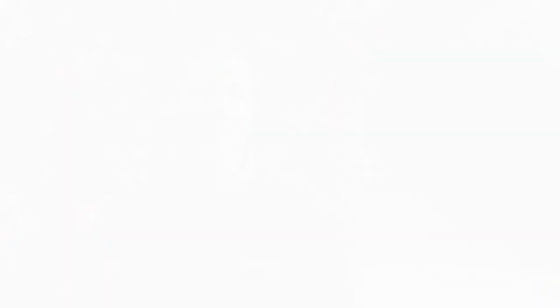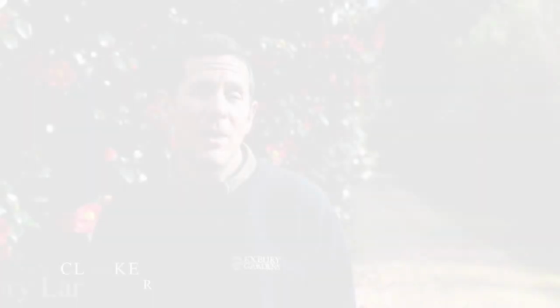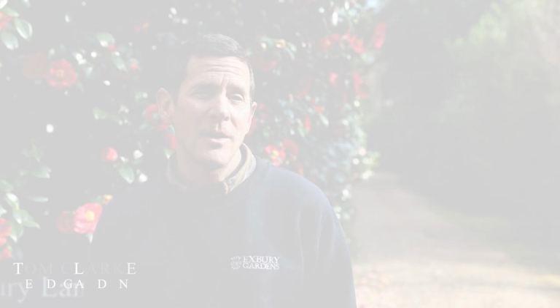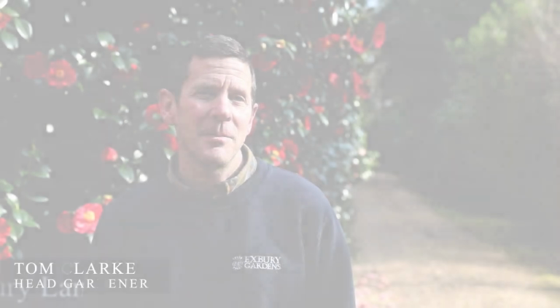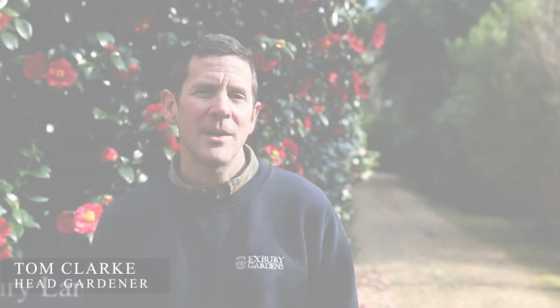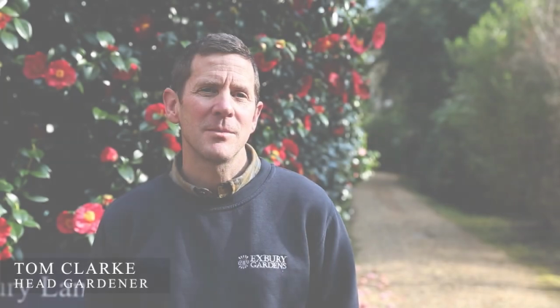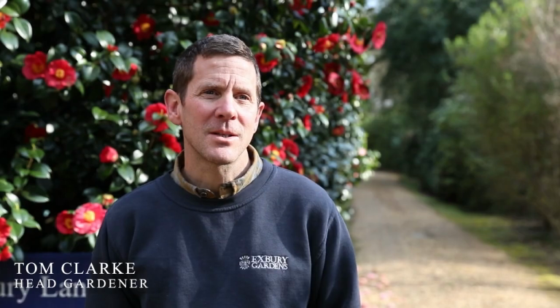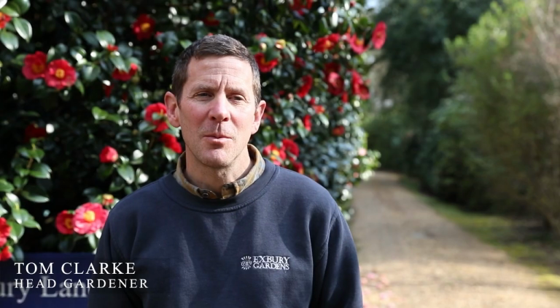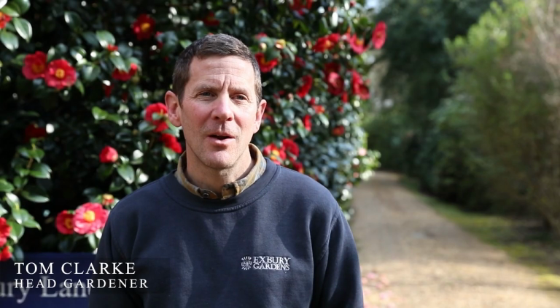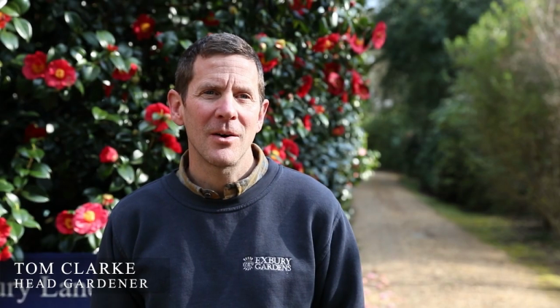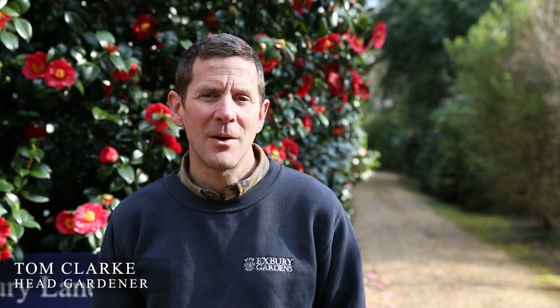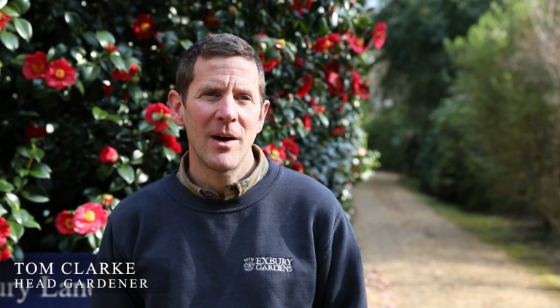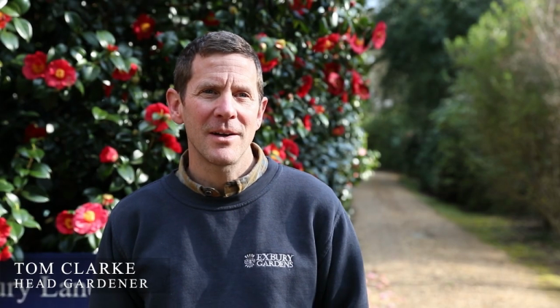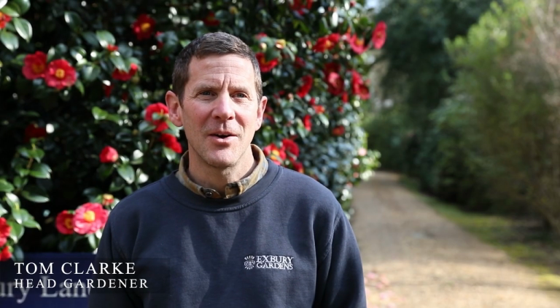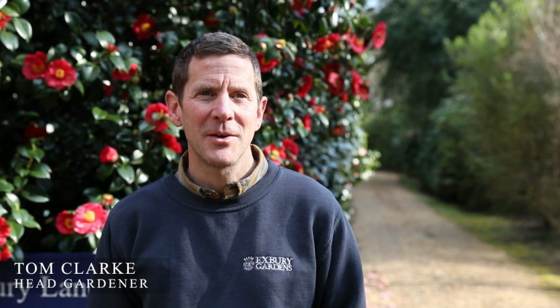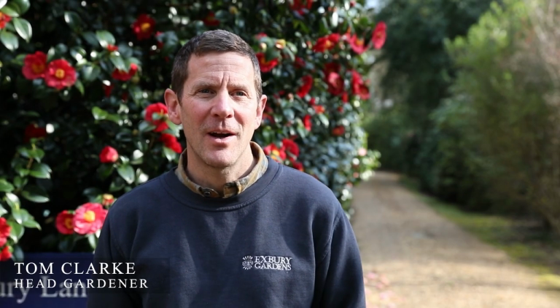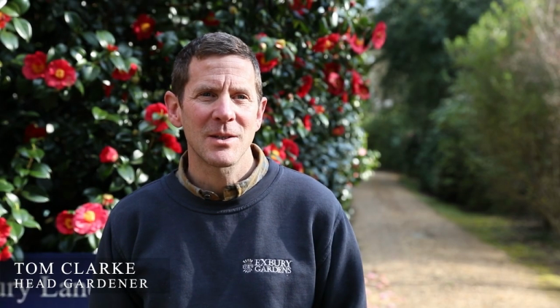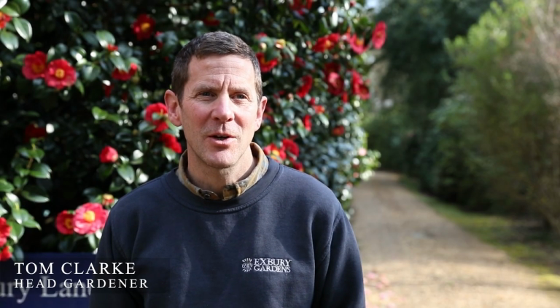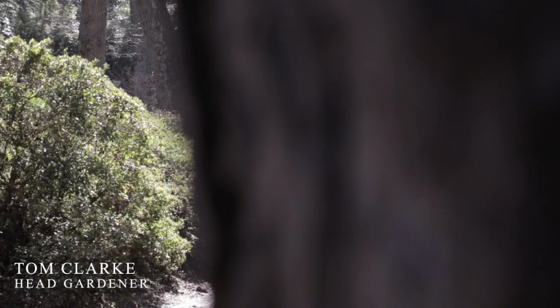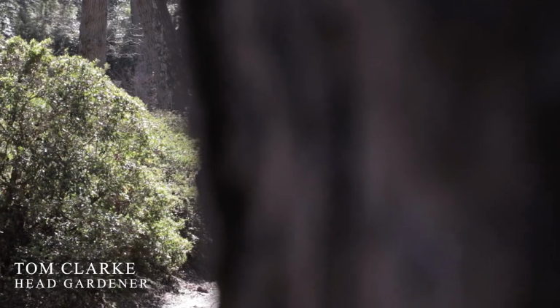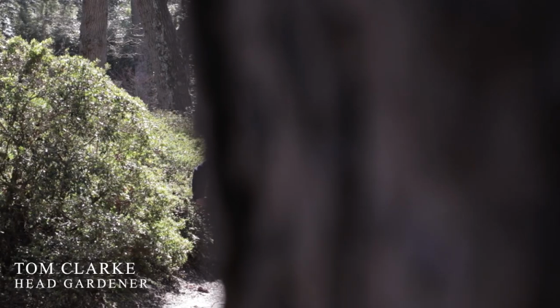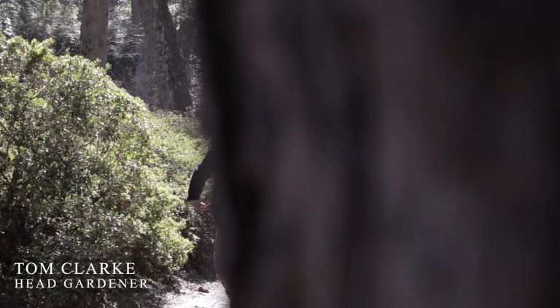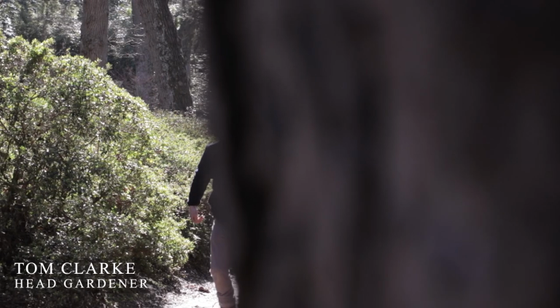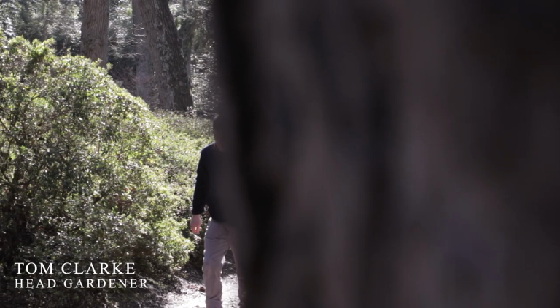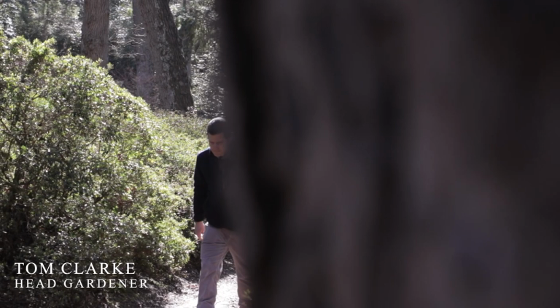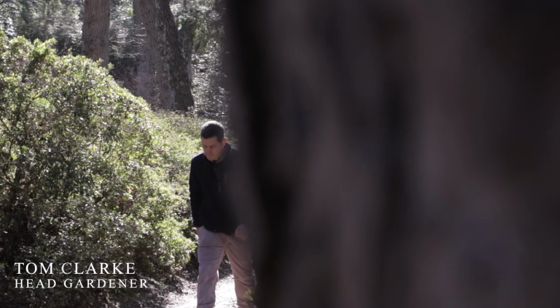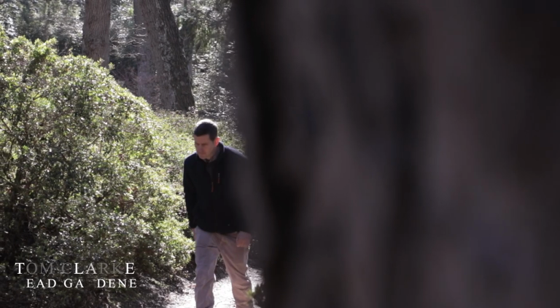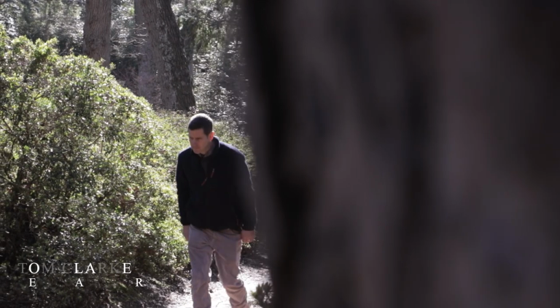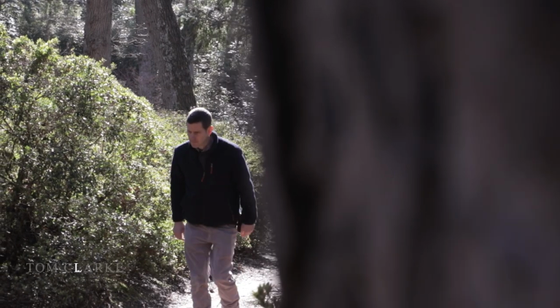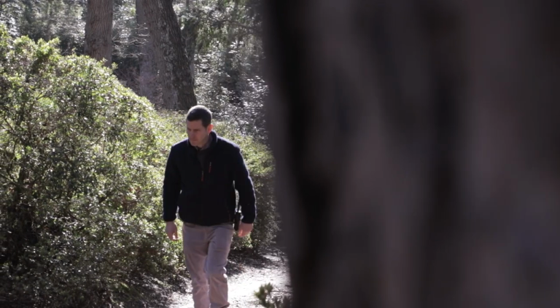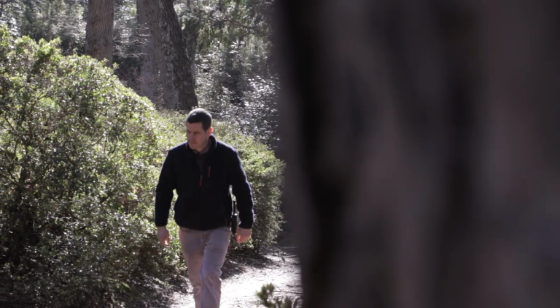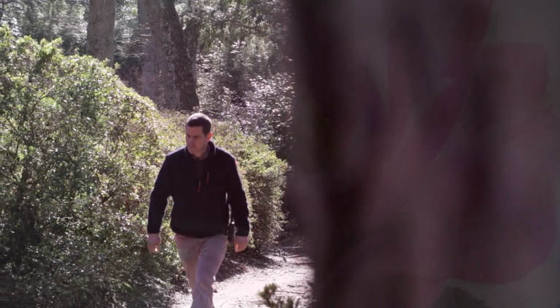Hi, my name's Tom Clark. I'm the head gardener at Exbury Gardens and we're going to talk about camellias.